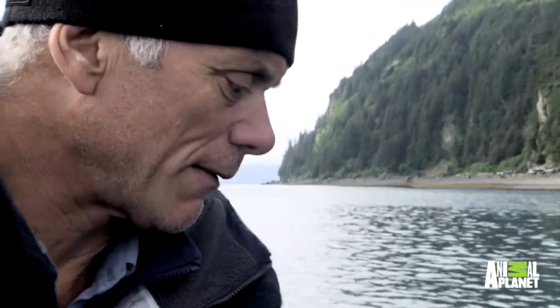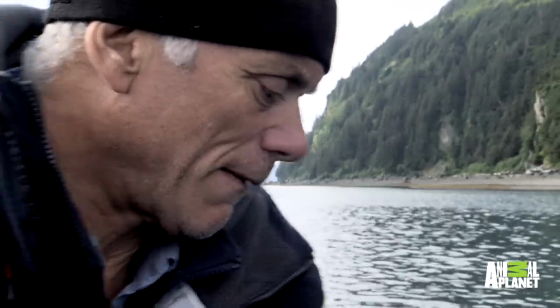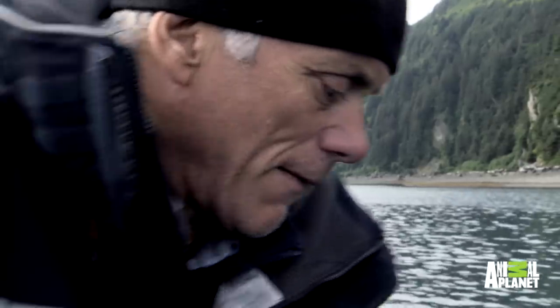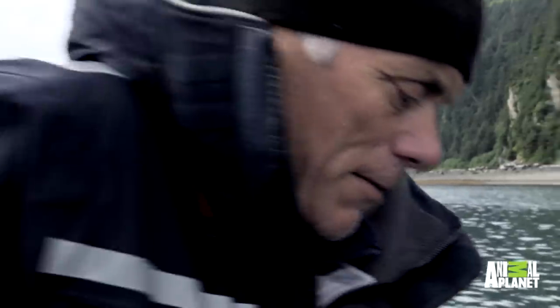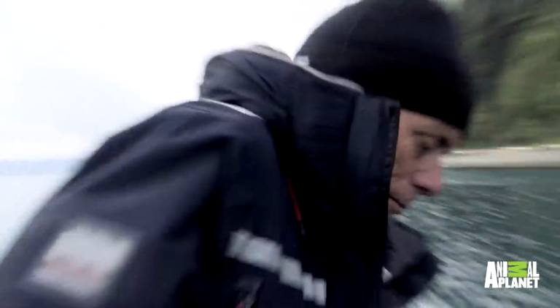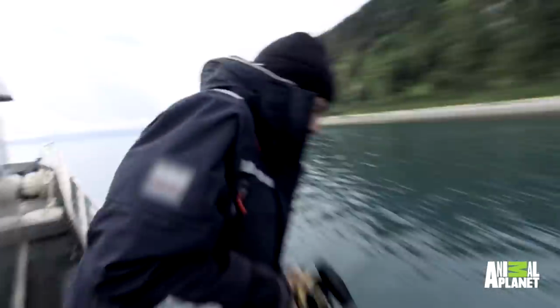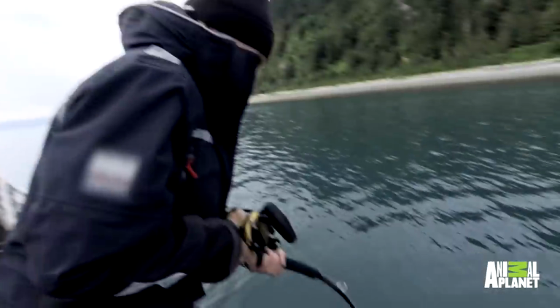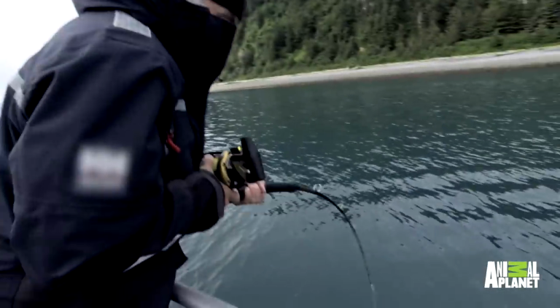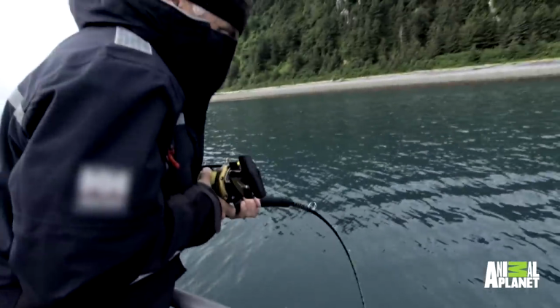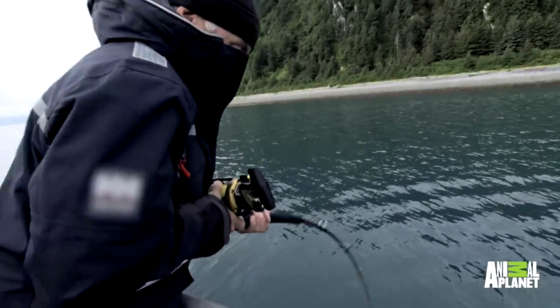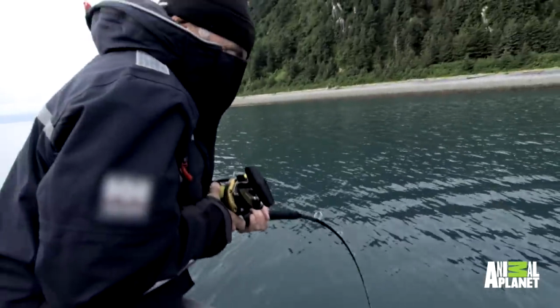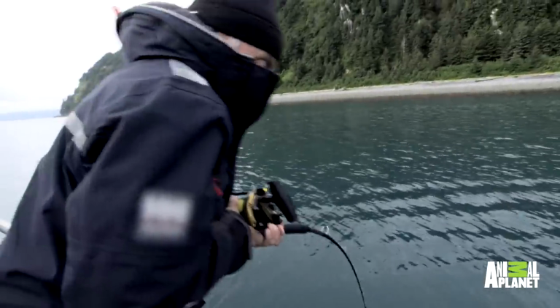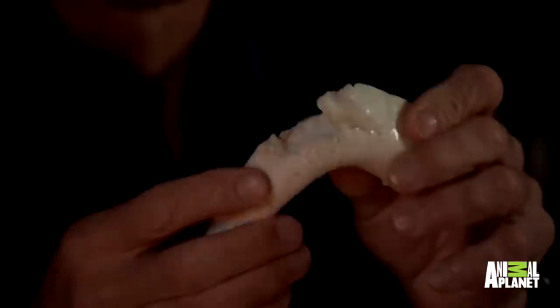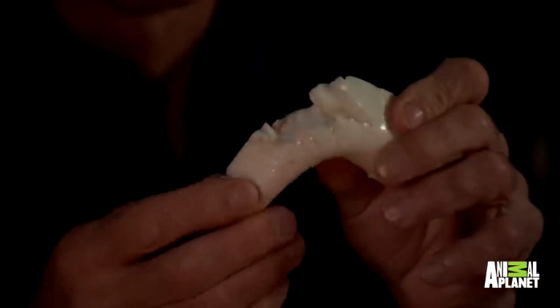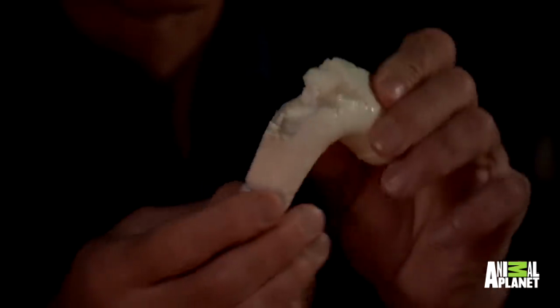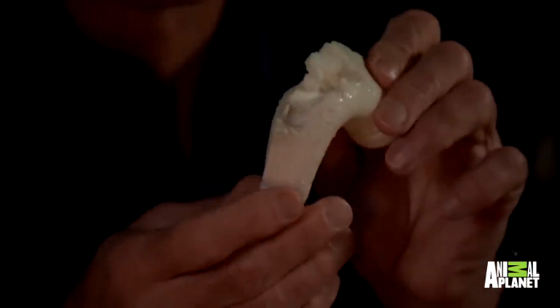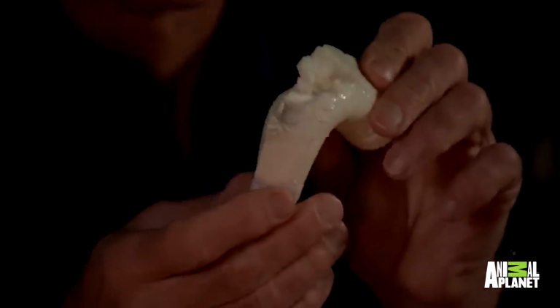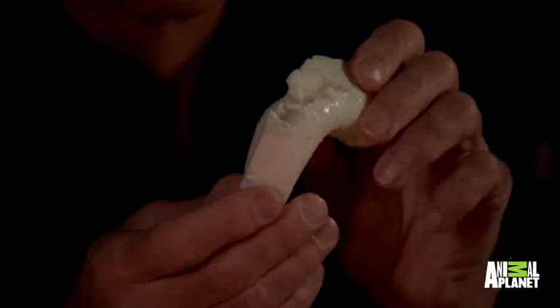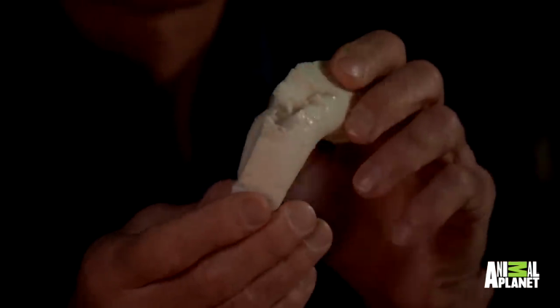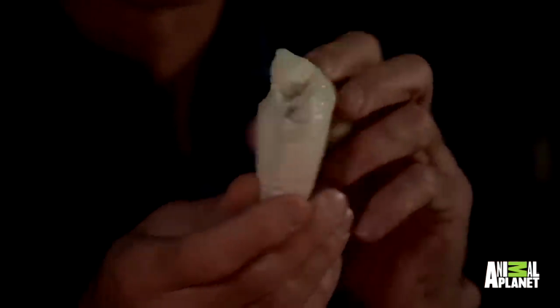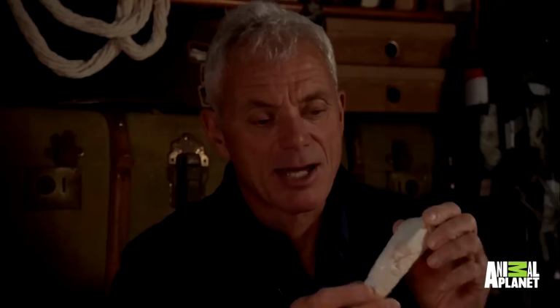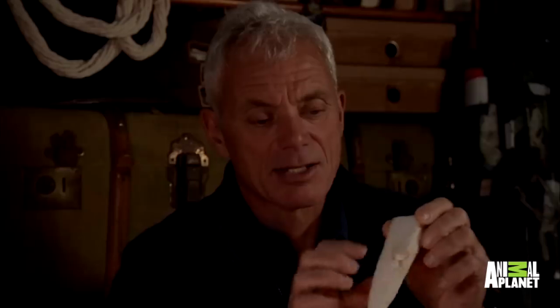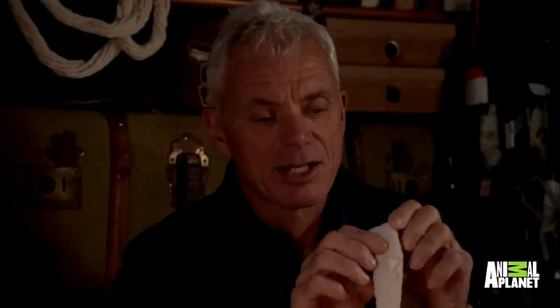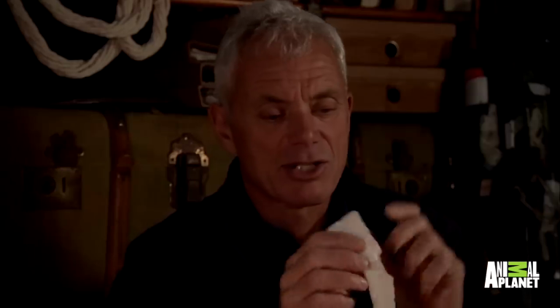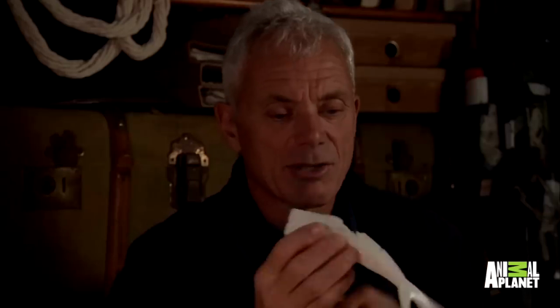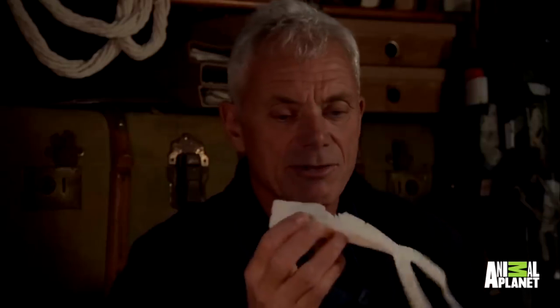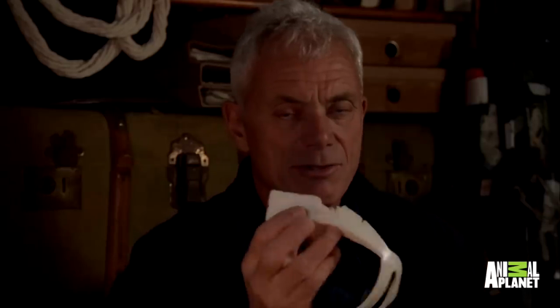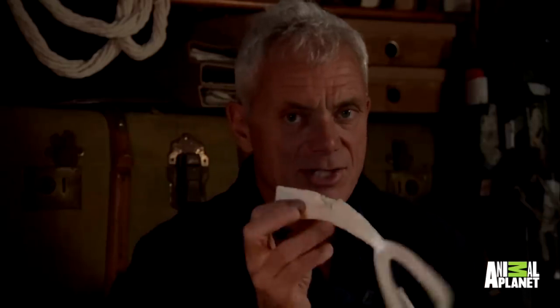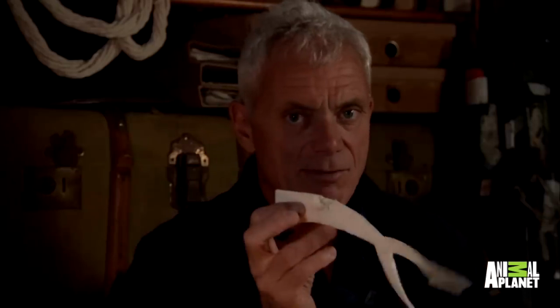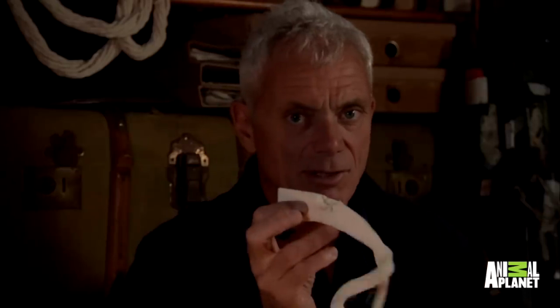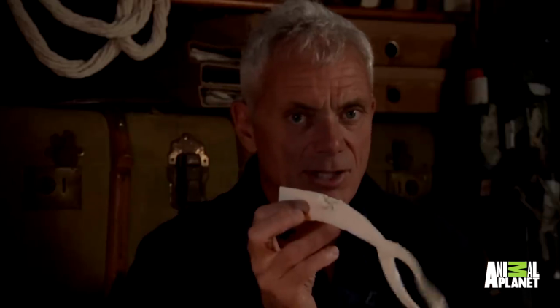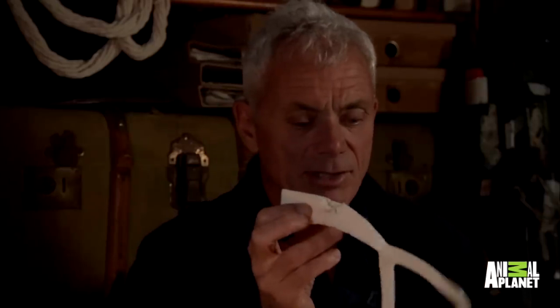The halibut comes in and nails it, and that's what a halibut's teeth do — I actually got through several of these.